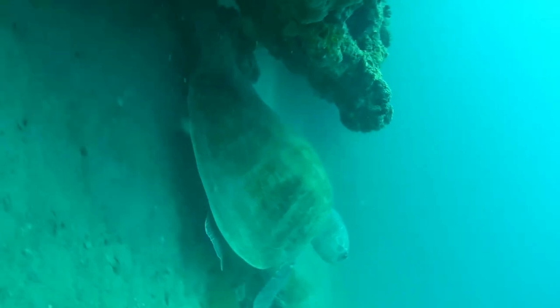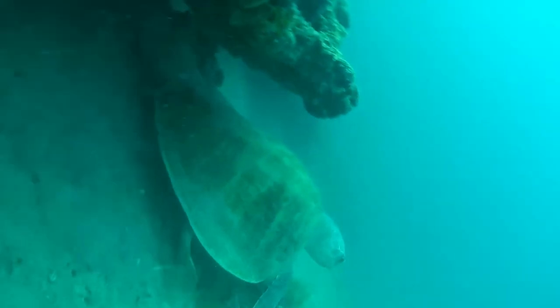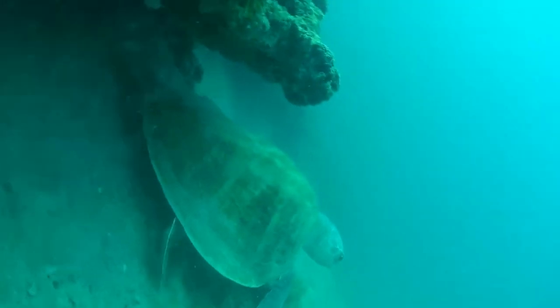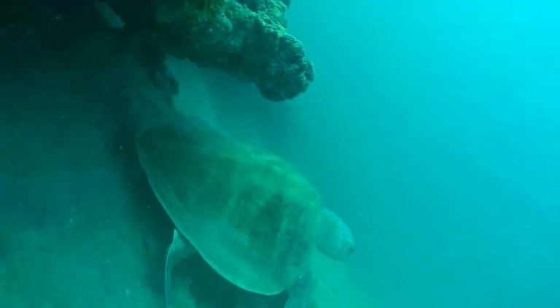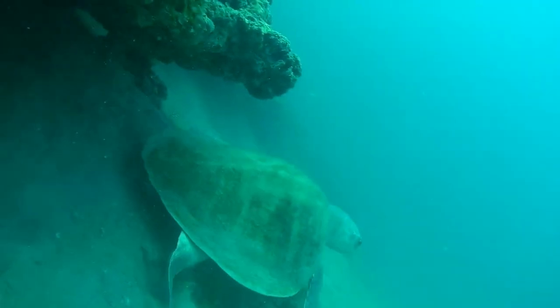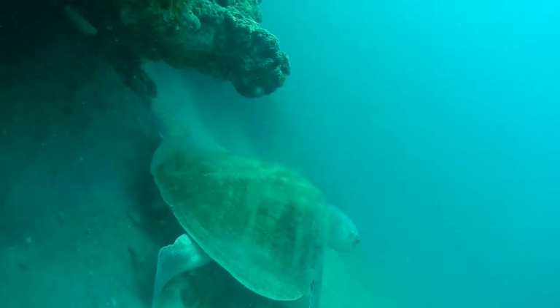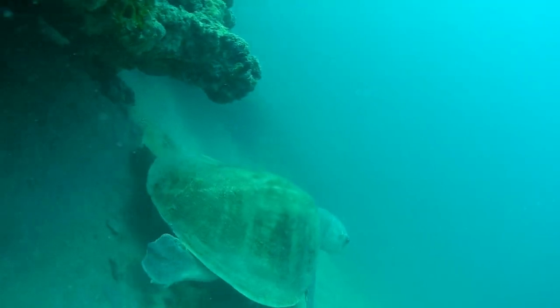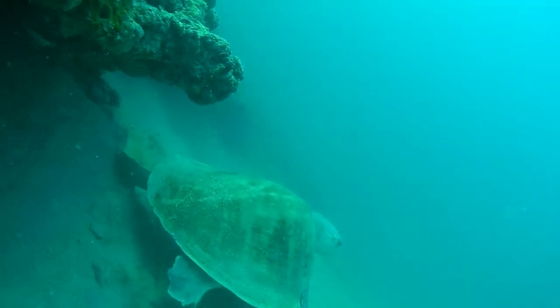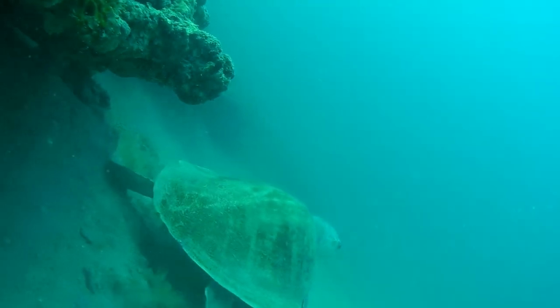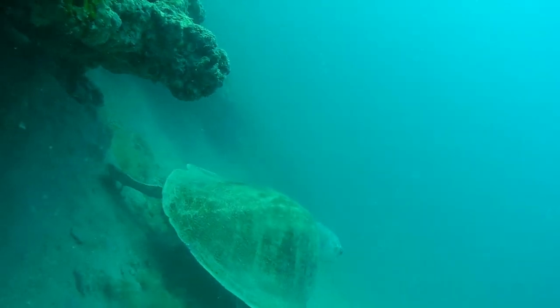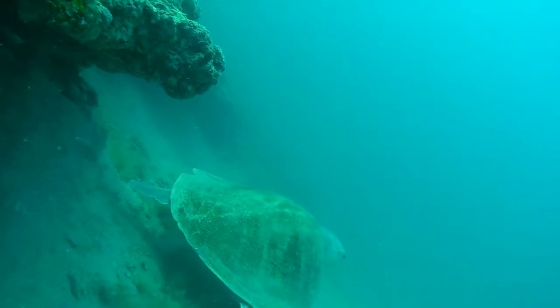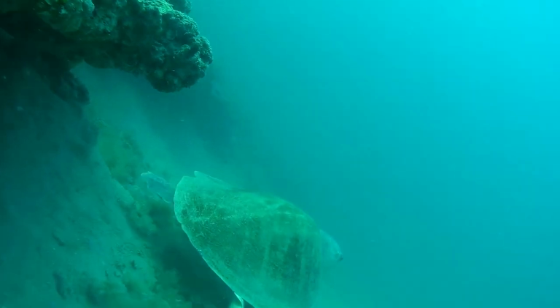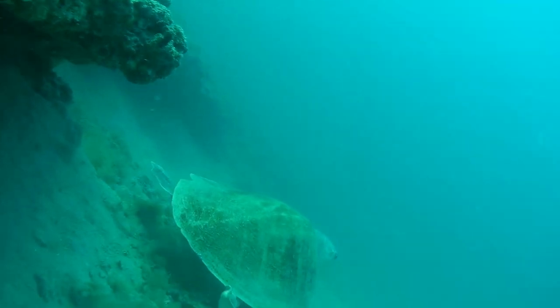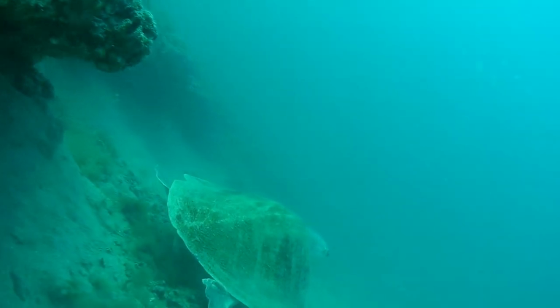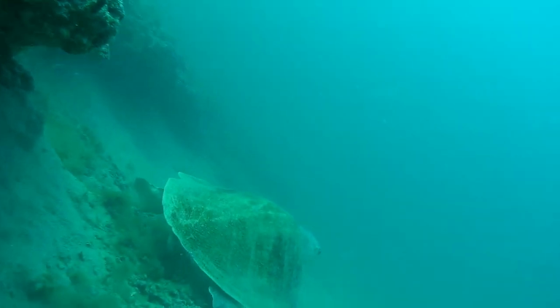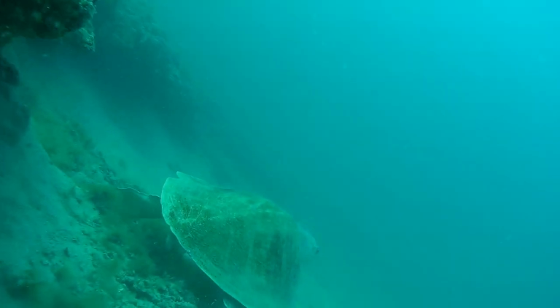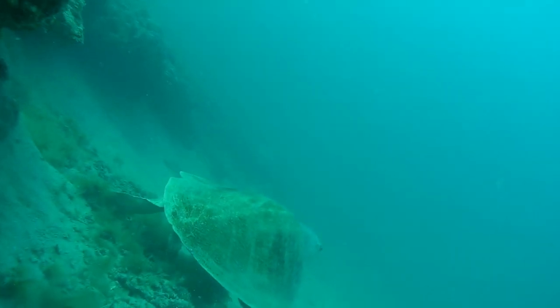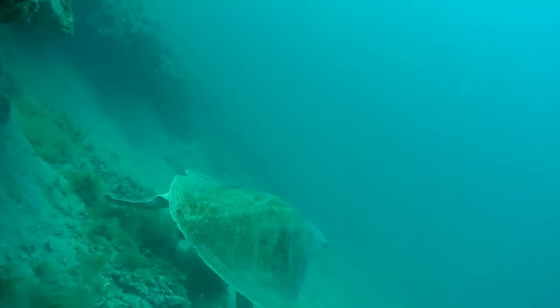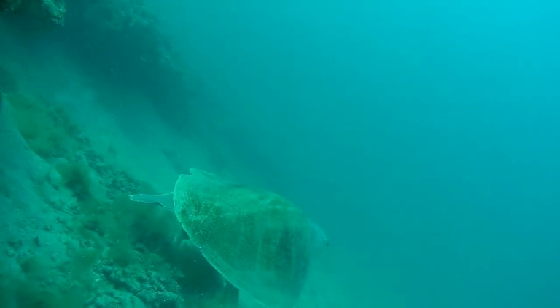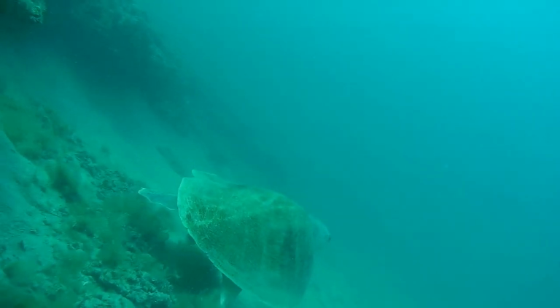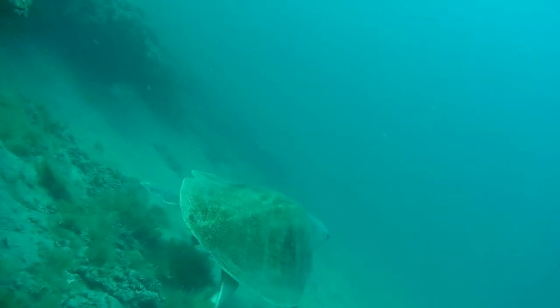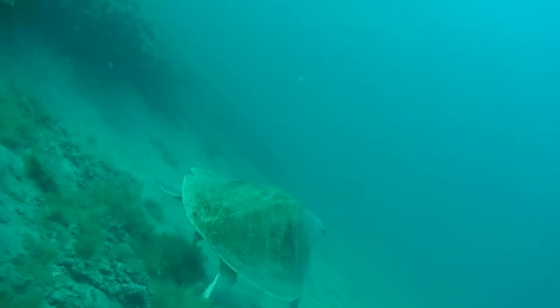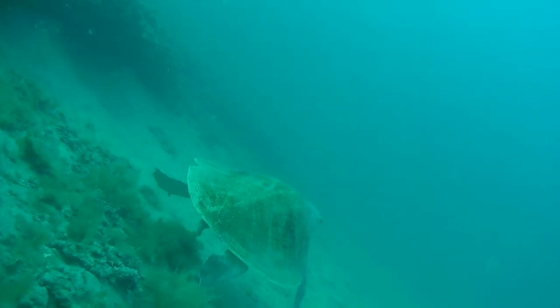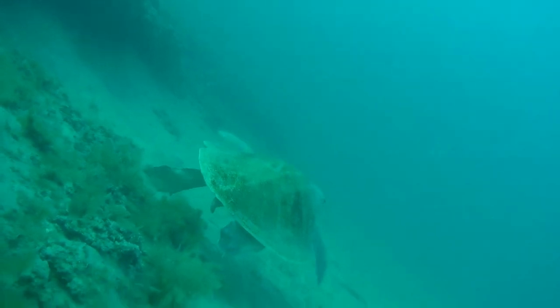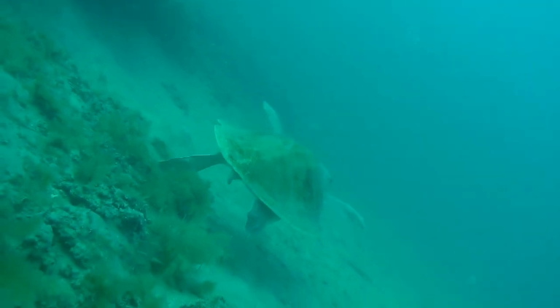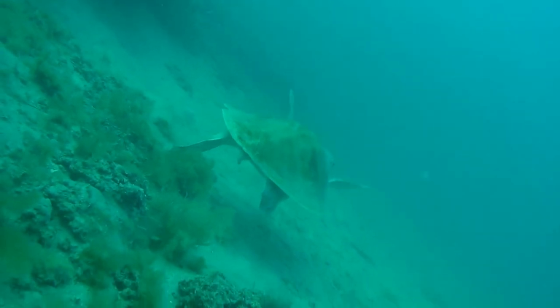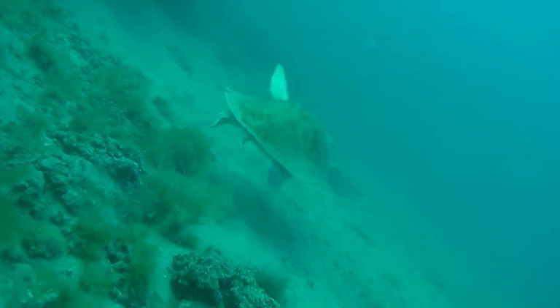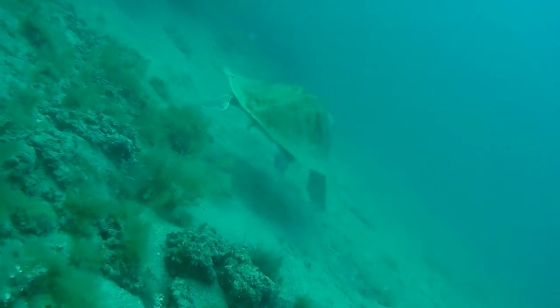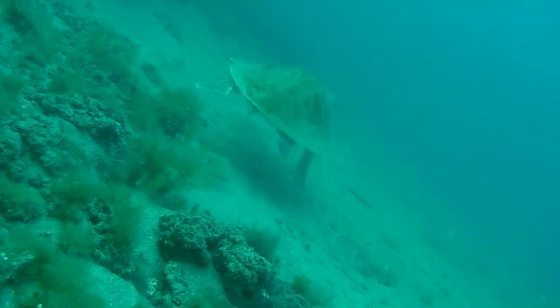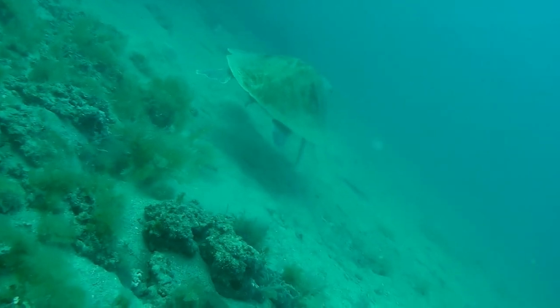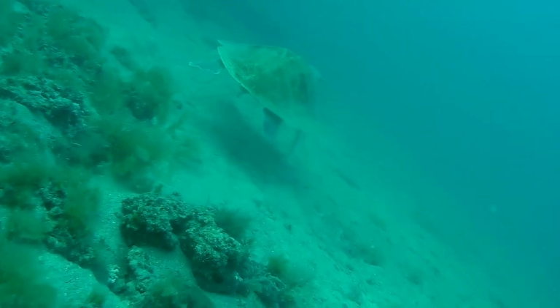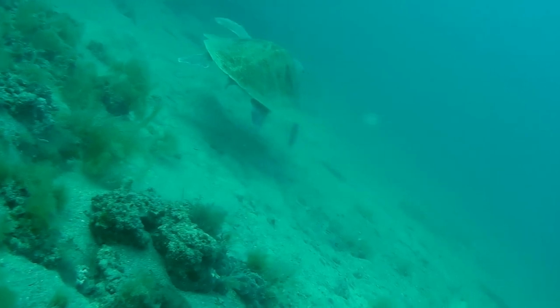Hey everybody, welcome back to the channel. This is our first dive out of Venice, Florida at a ledge around 60 feet.